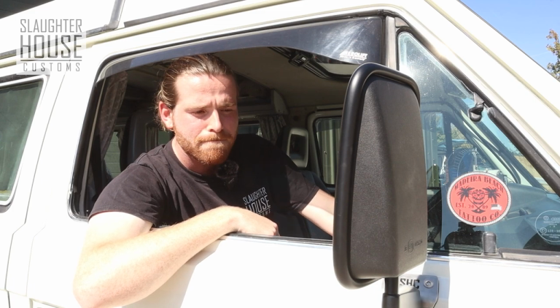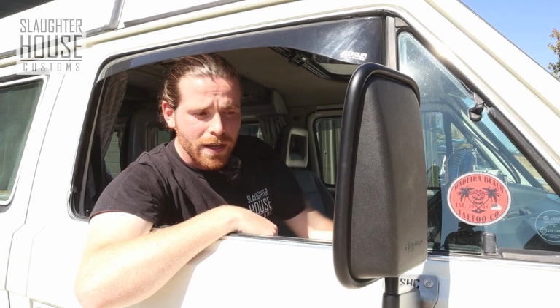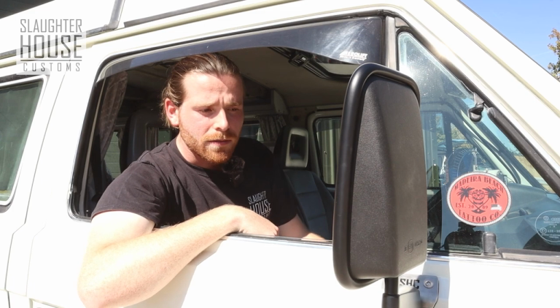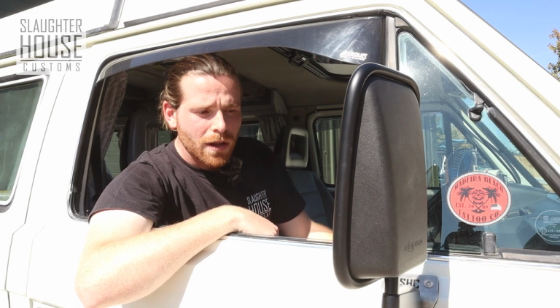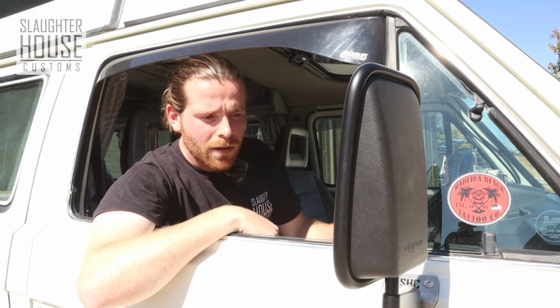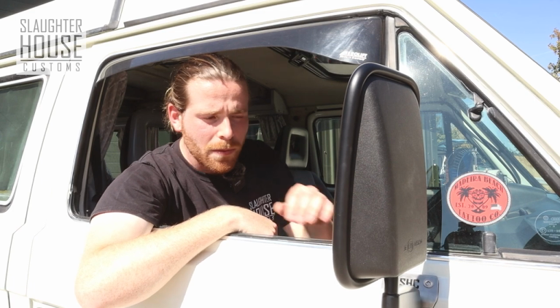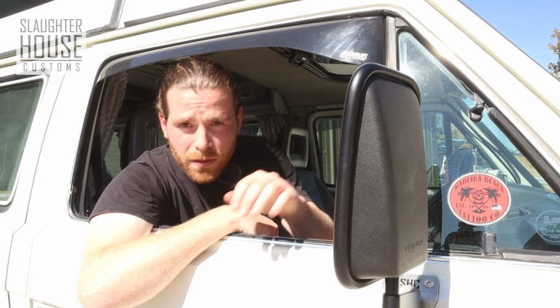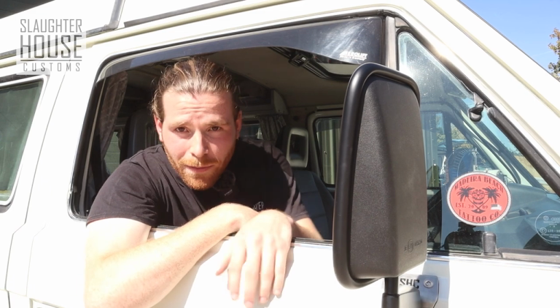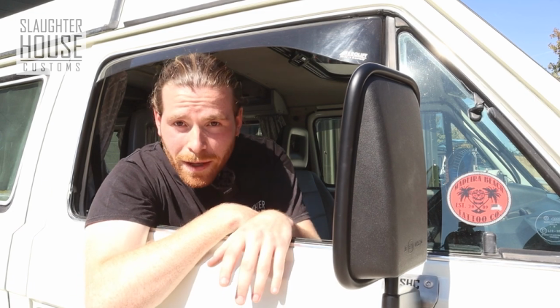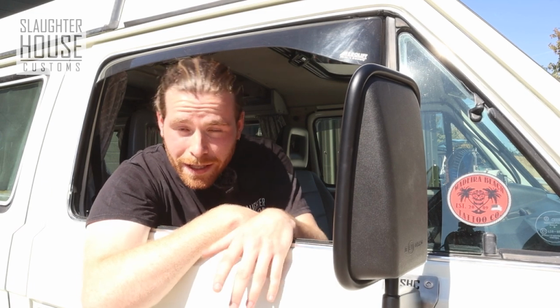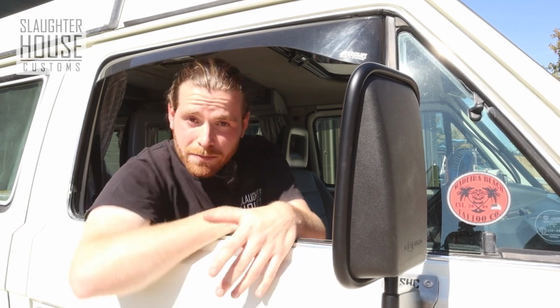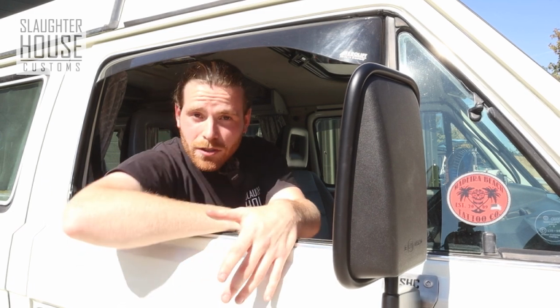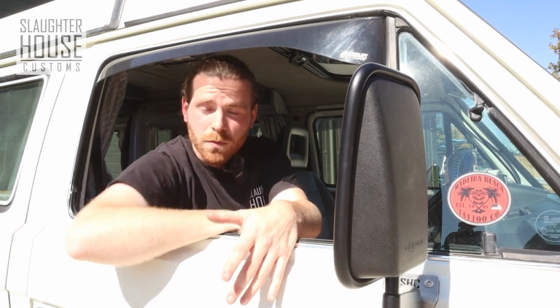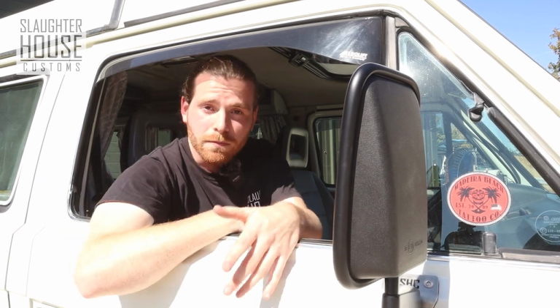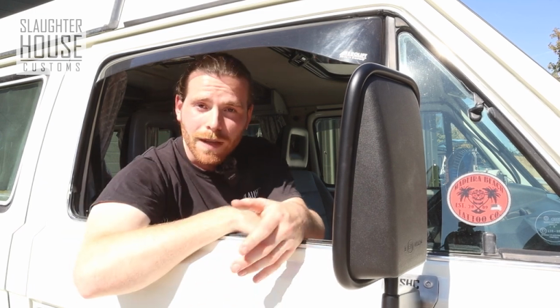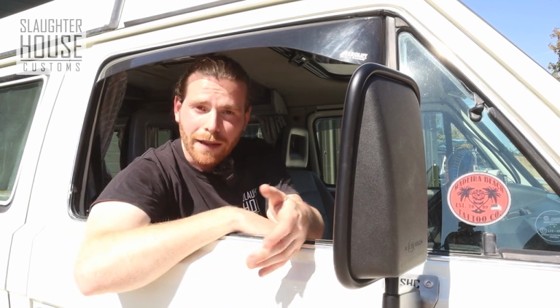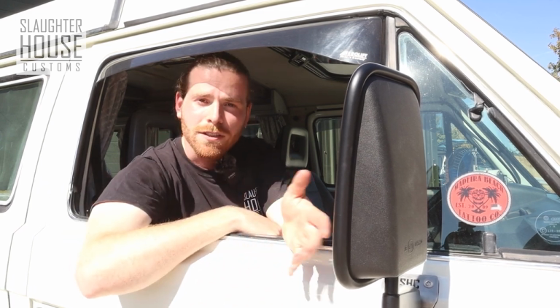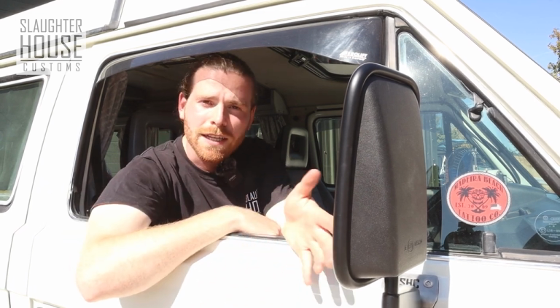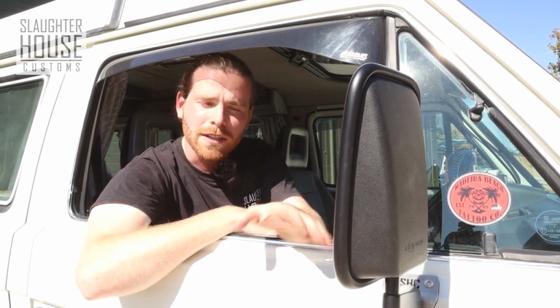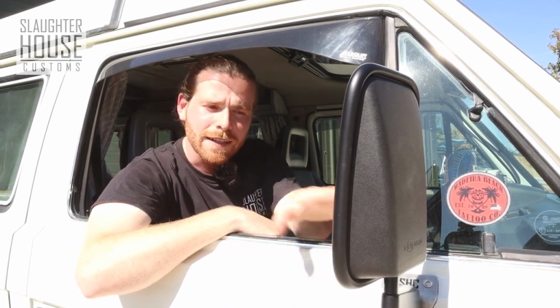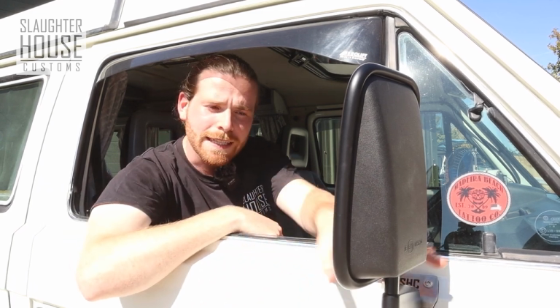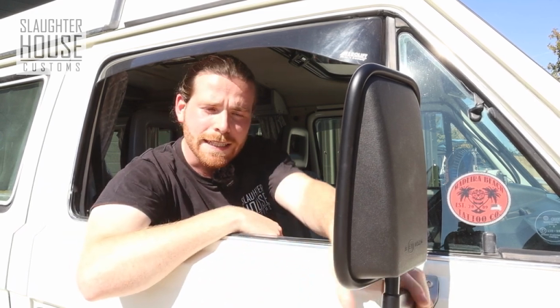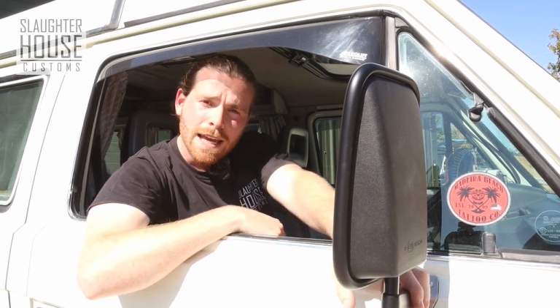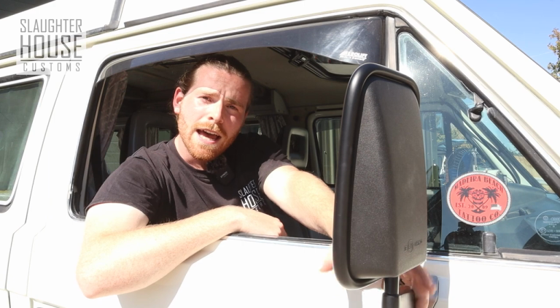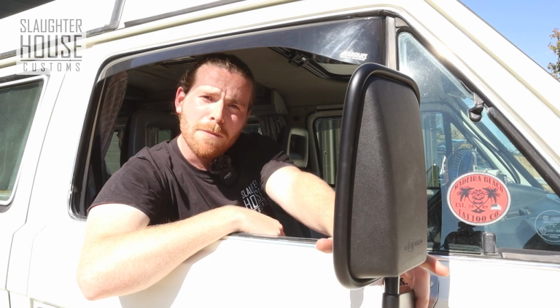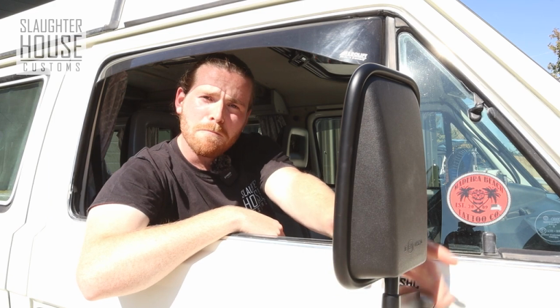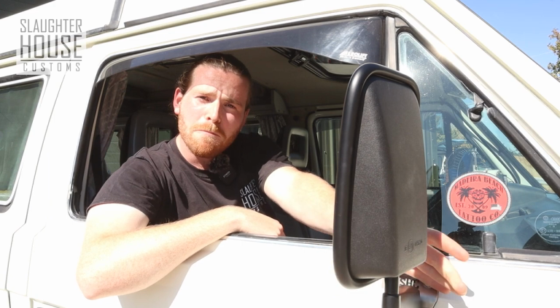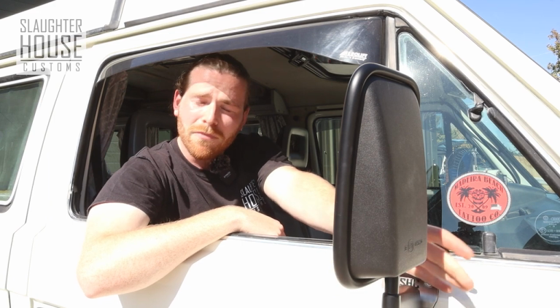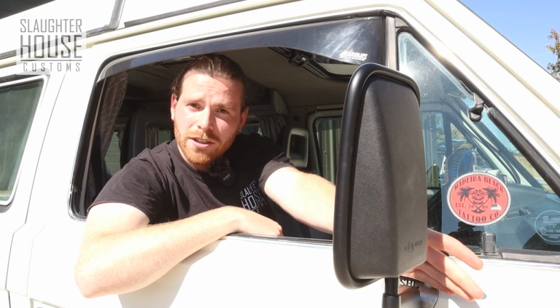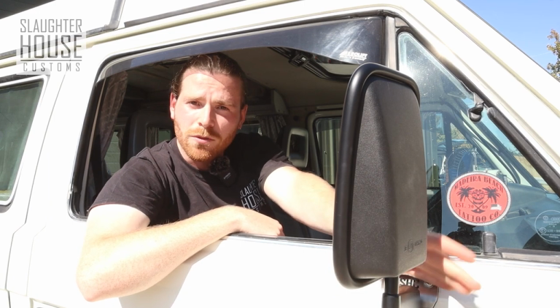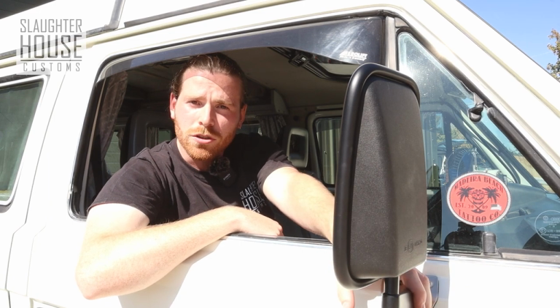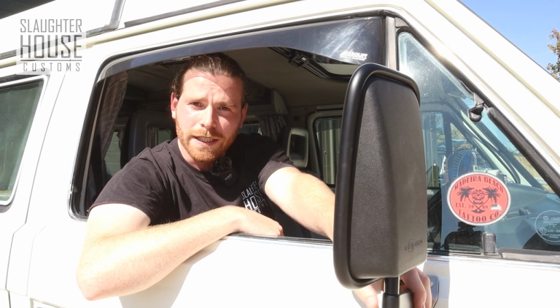Right, well we may as well wrap it up here because we have successfully fitted these. Thank you for watching.